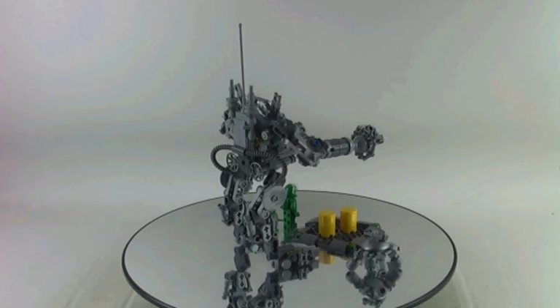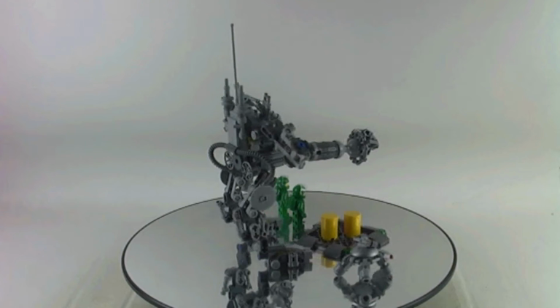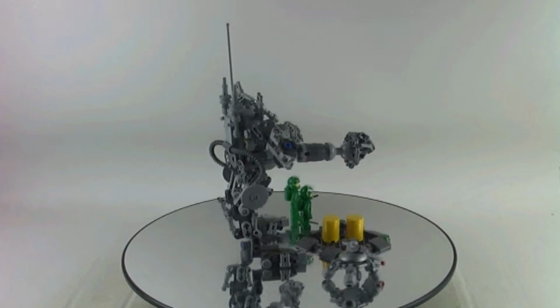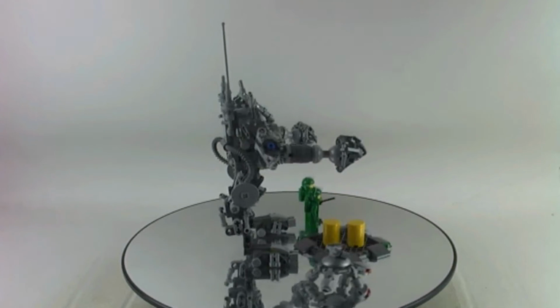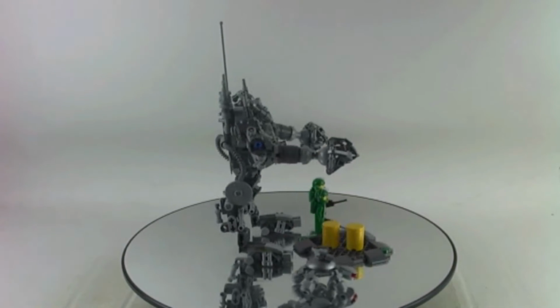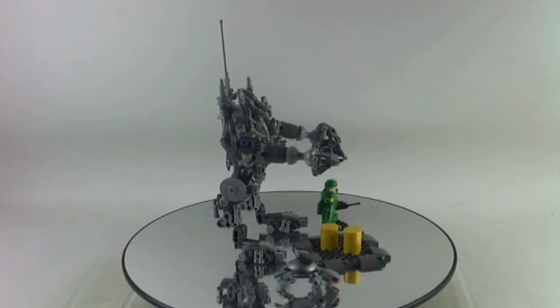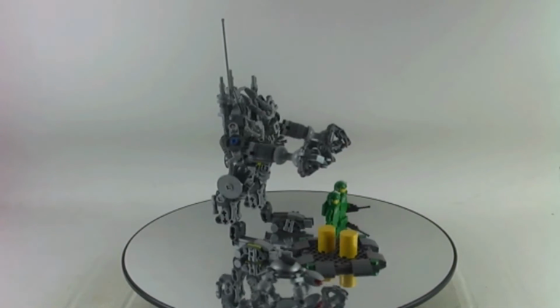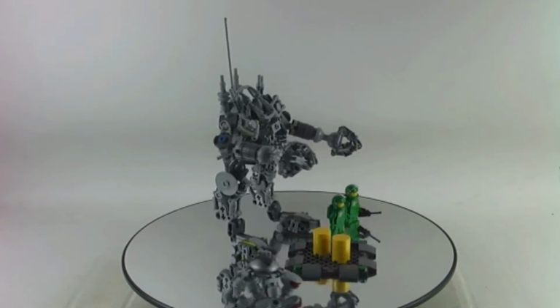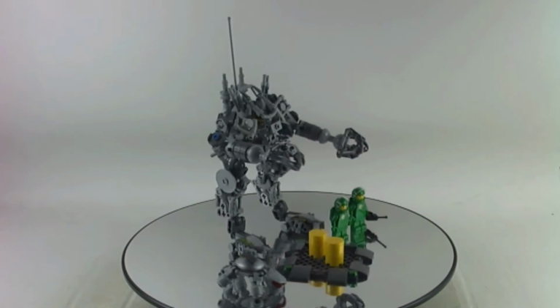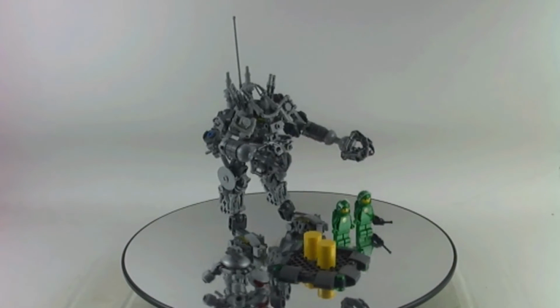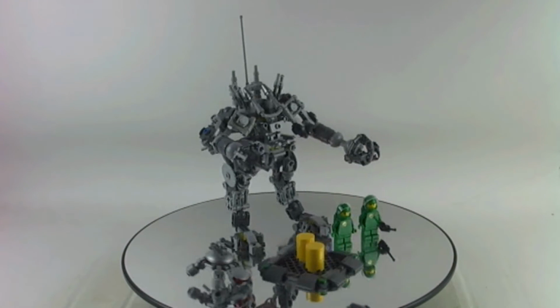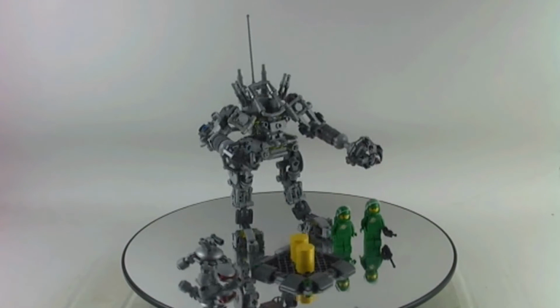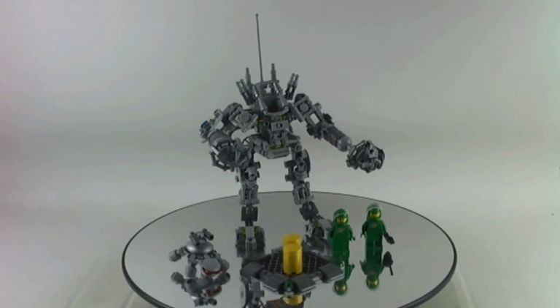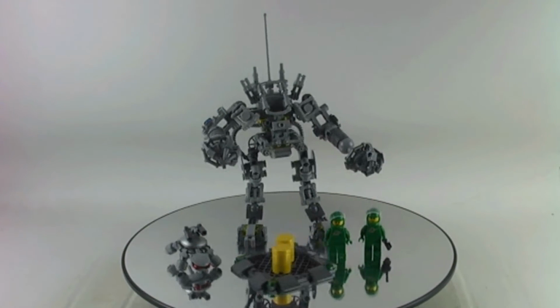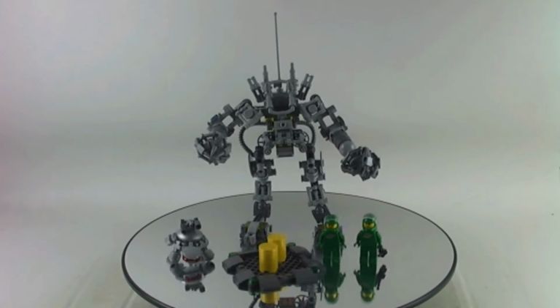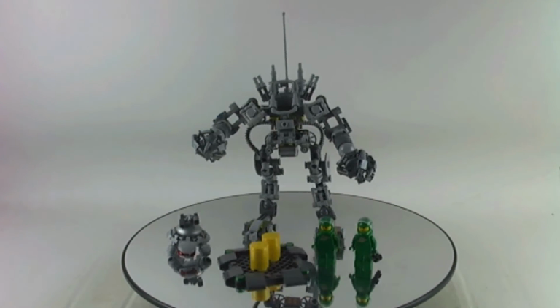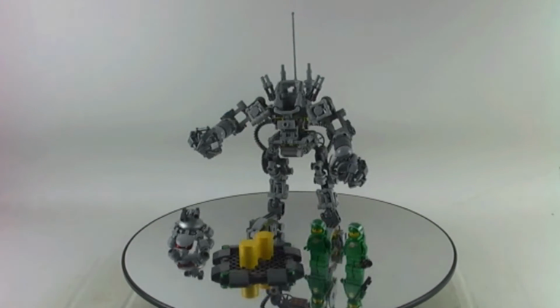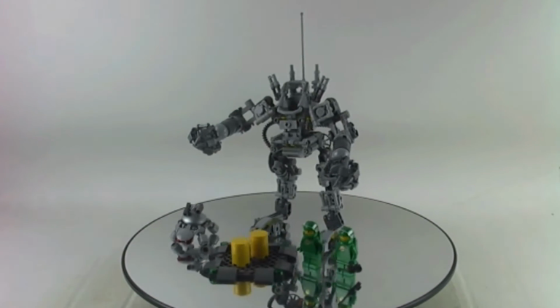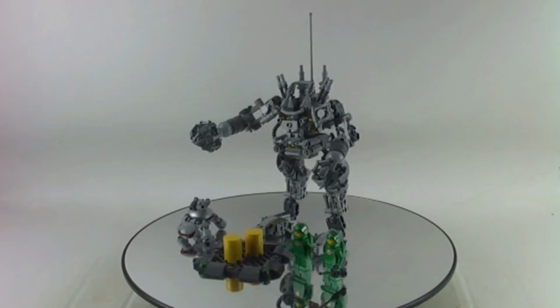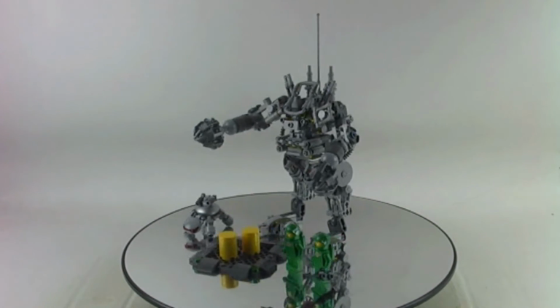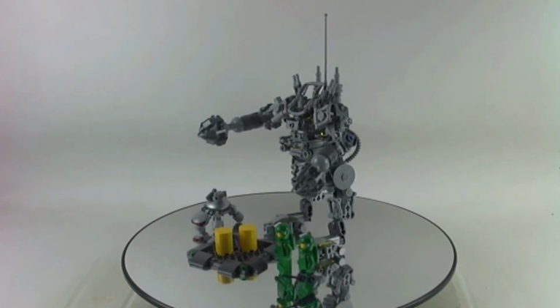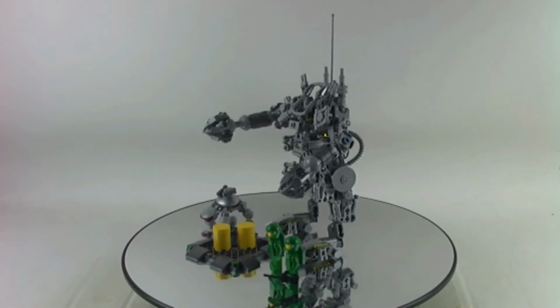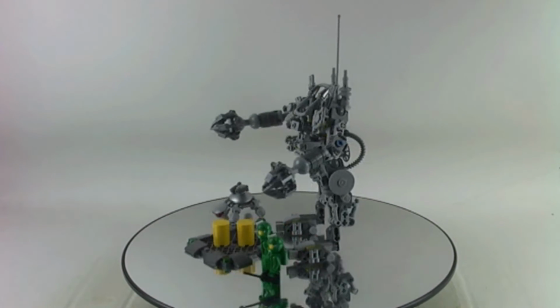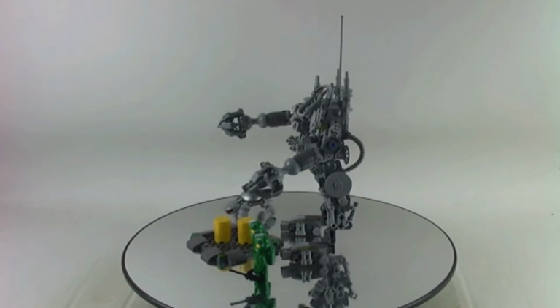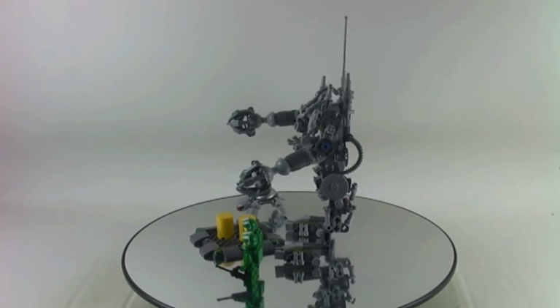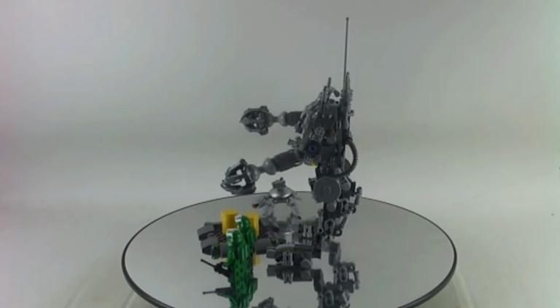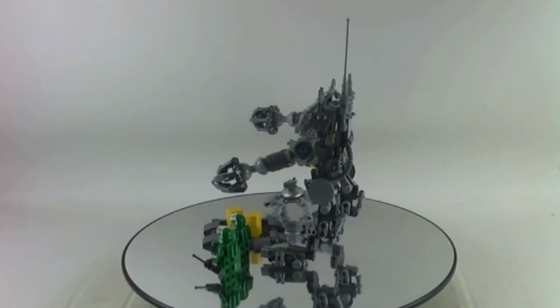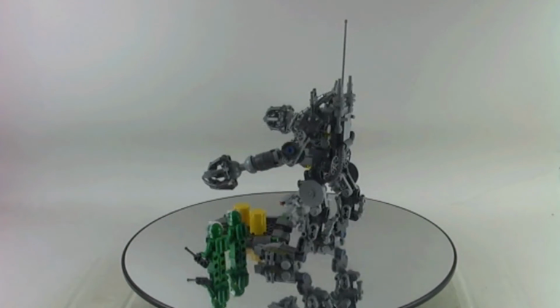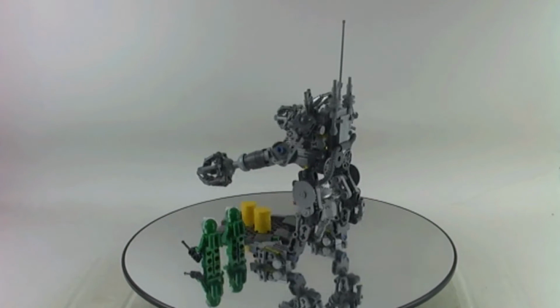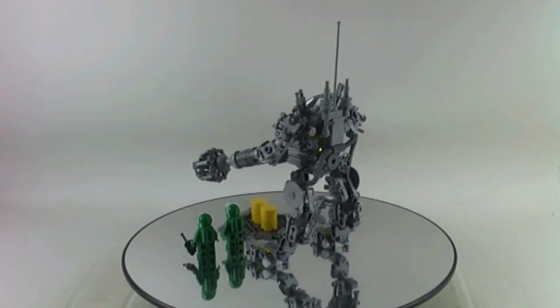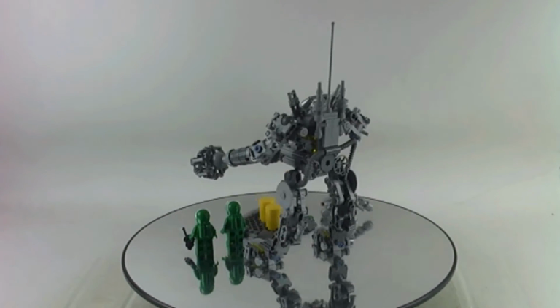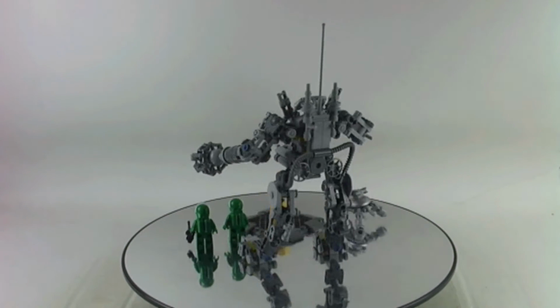In this video I'm reviewing another Lego Ideas set. This is set number 24109, the Exosuit.